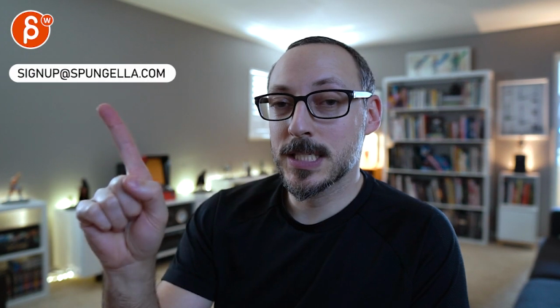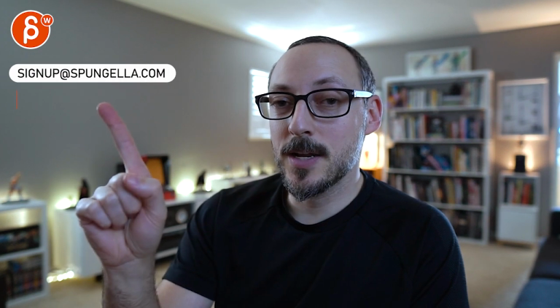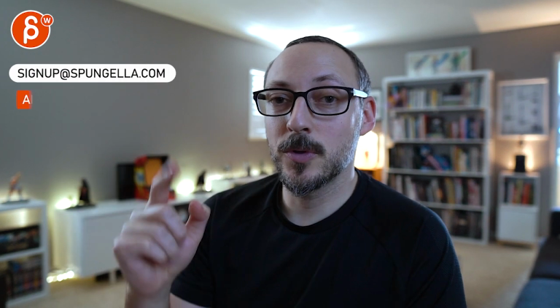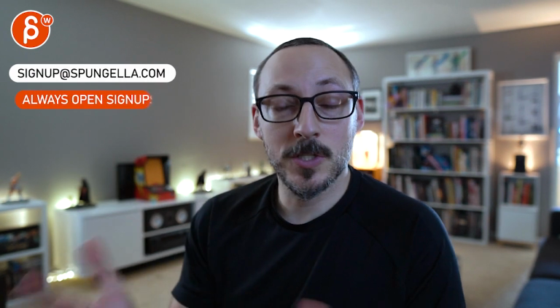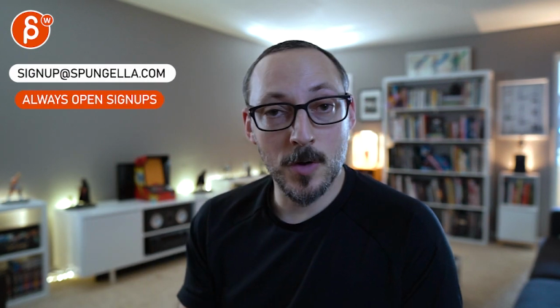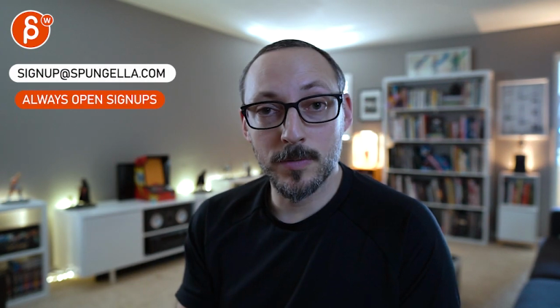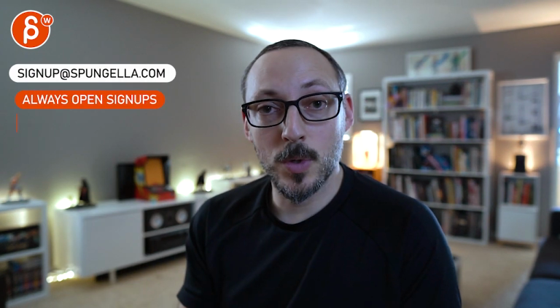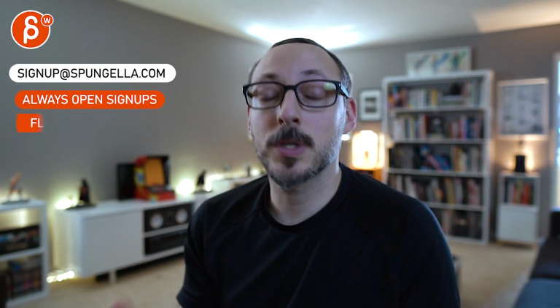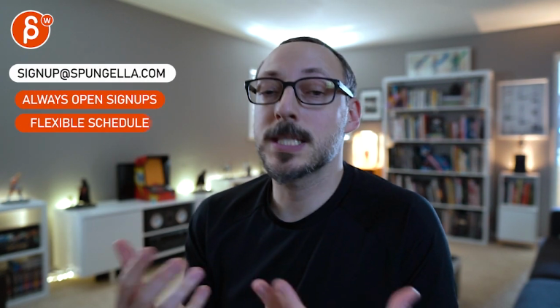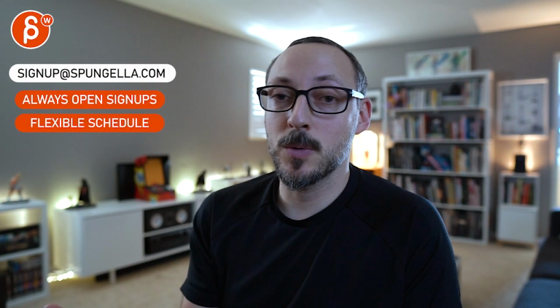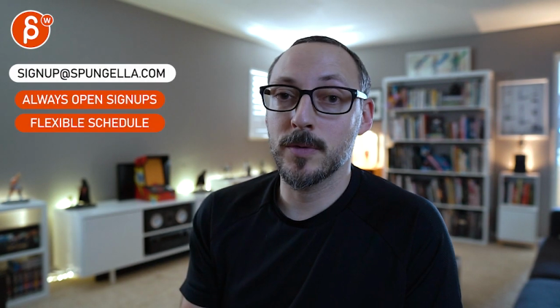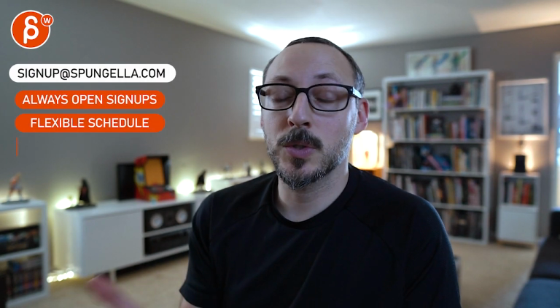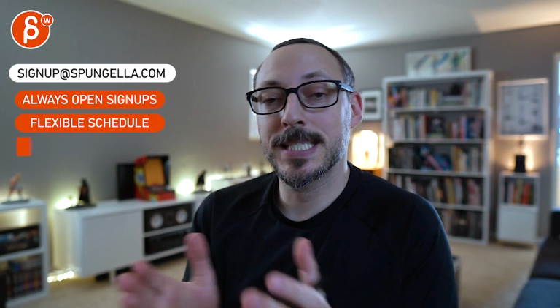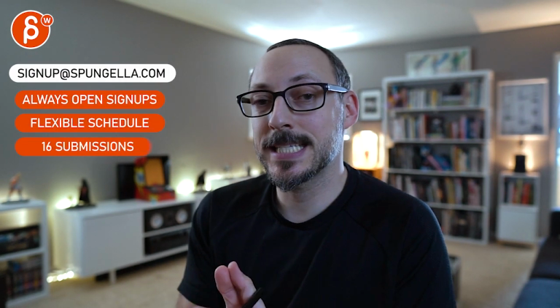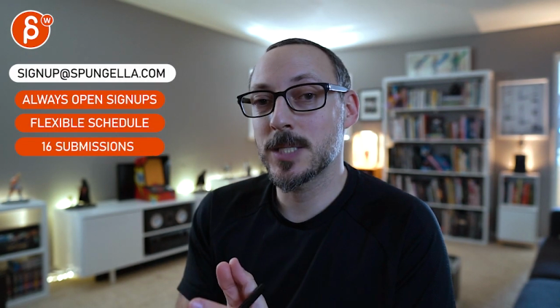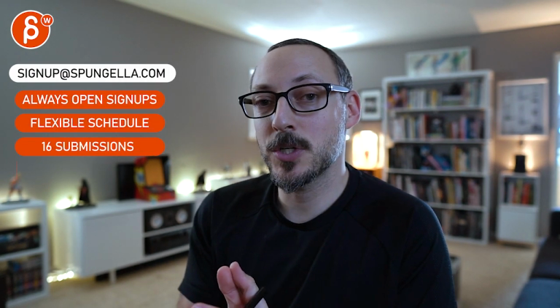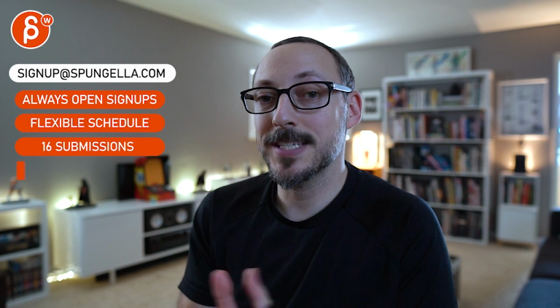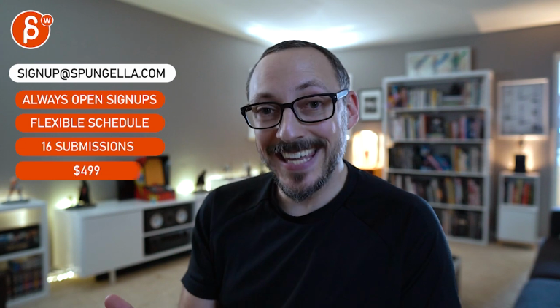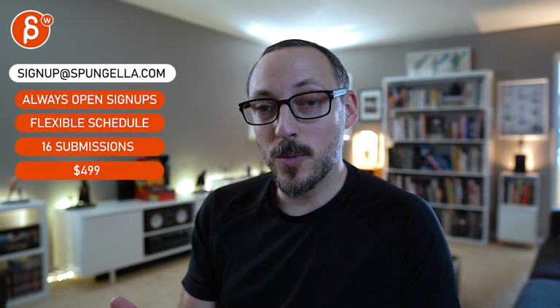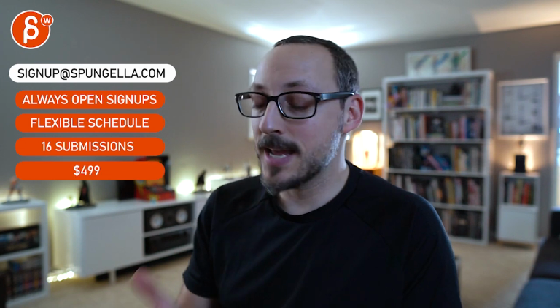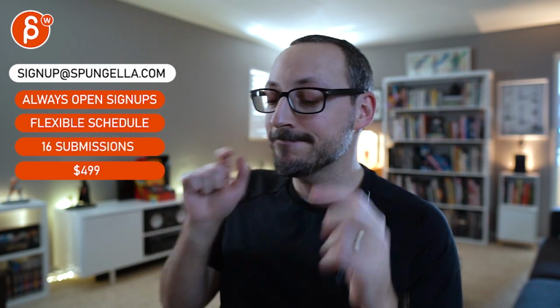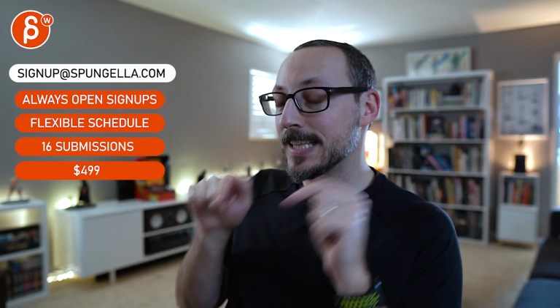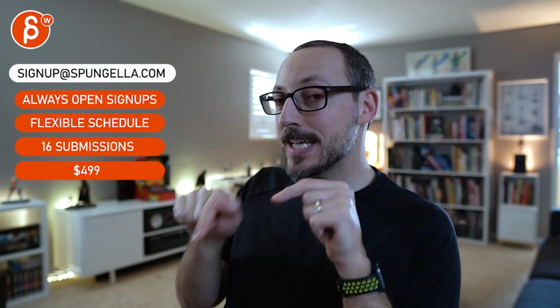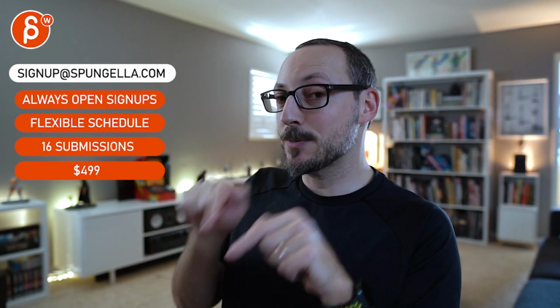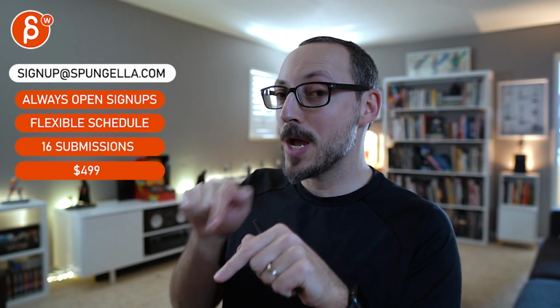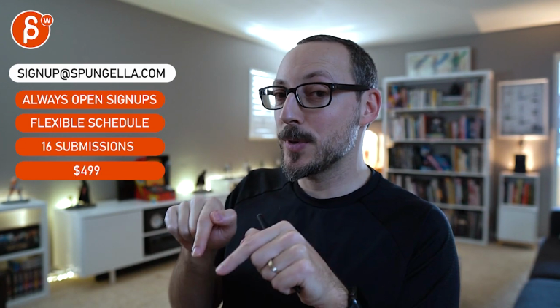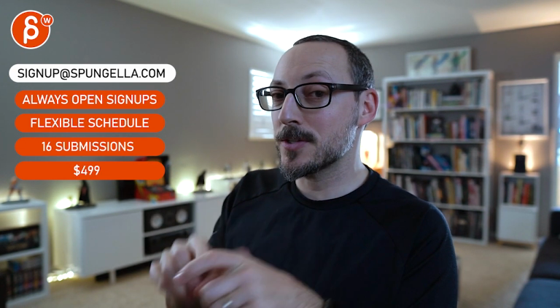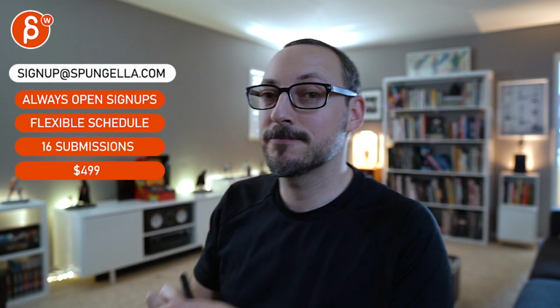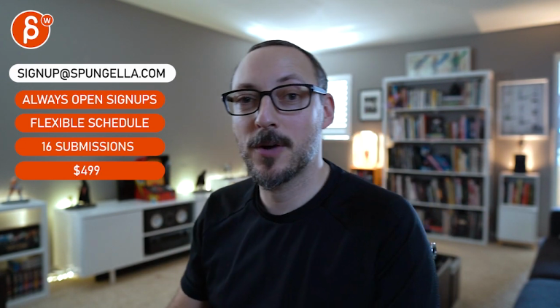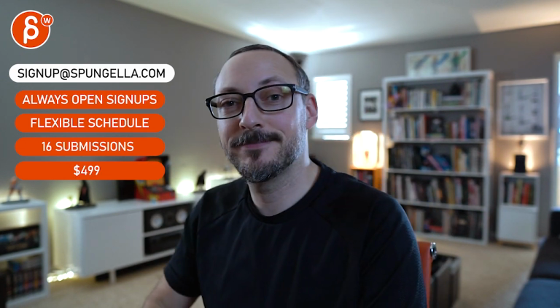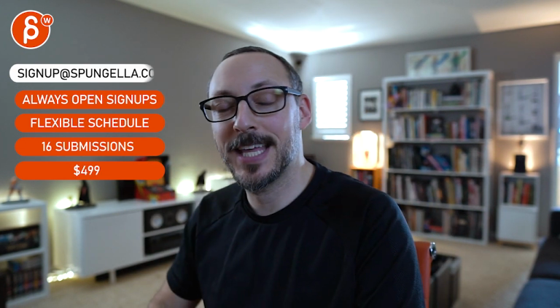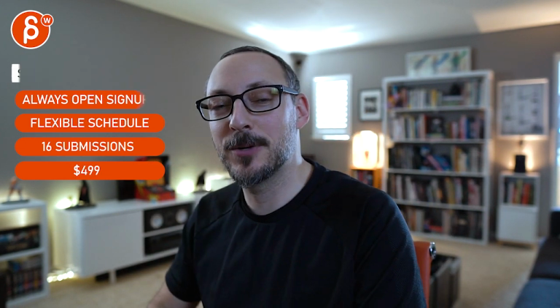All right, thanks. There's an email you can sign up, you can start whenever you want, you can submit whenever you want, you get 16 submissions. Either way, a like and subscribe would be awesome. All right, thank you.